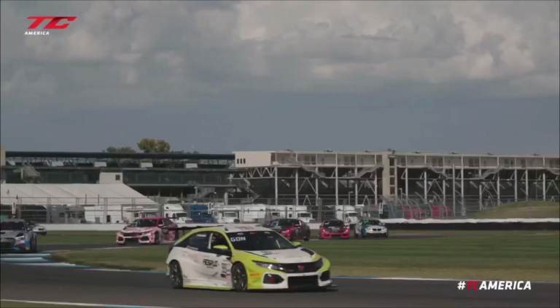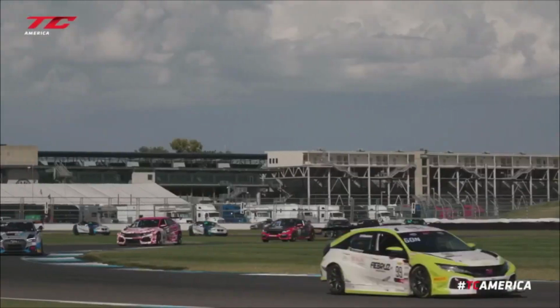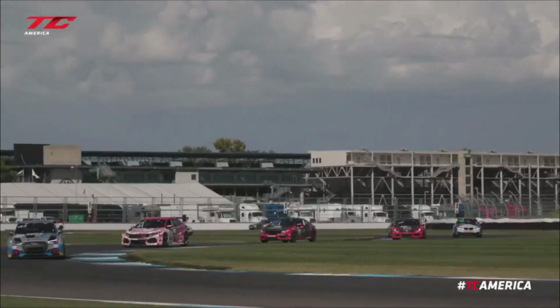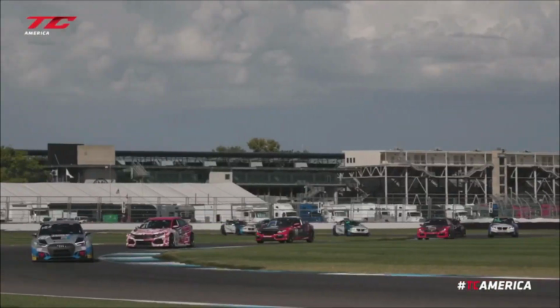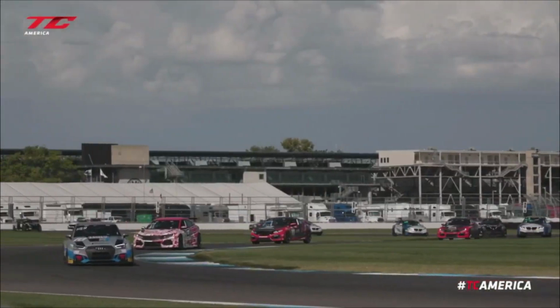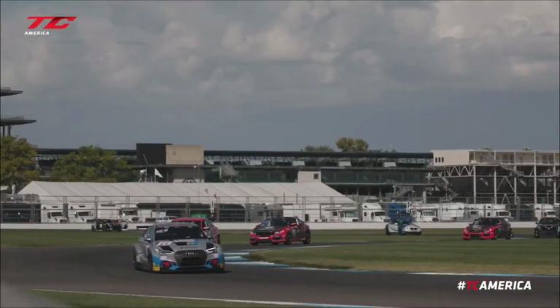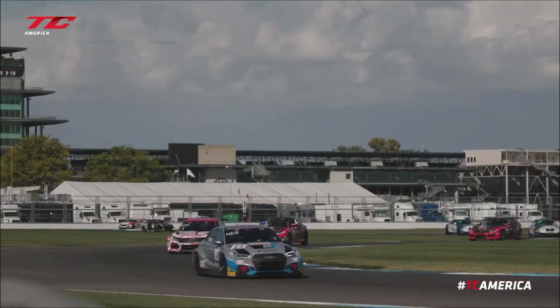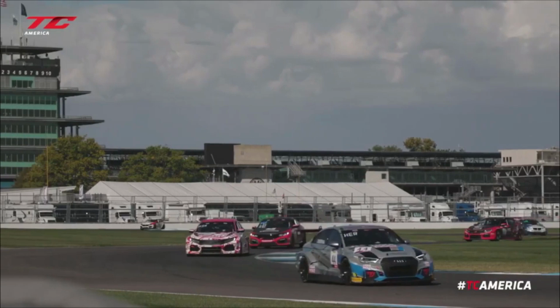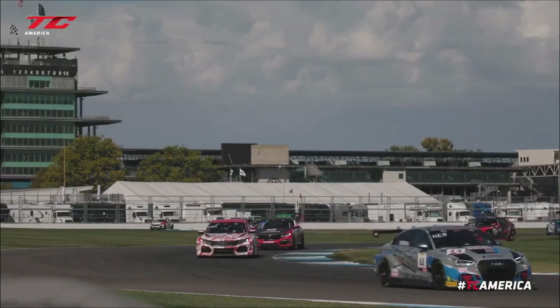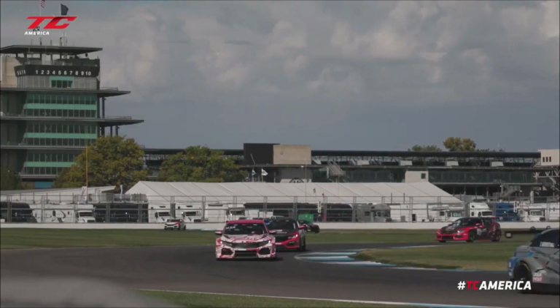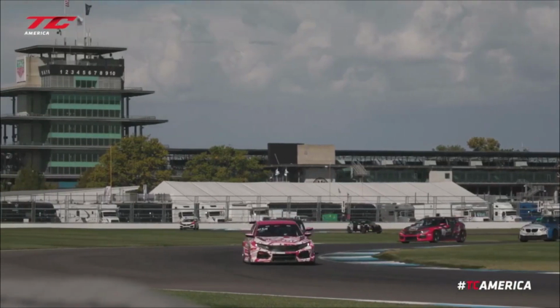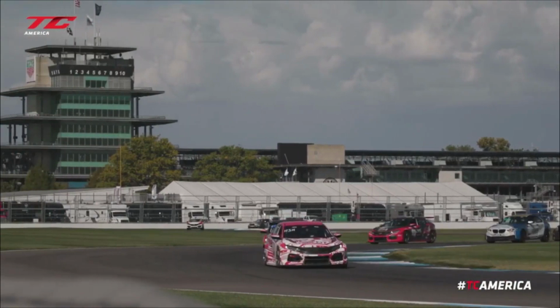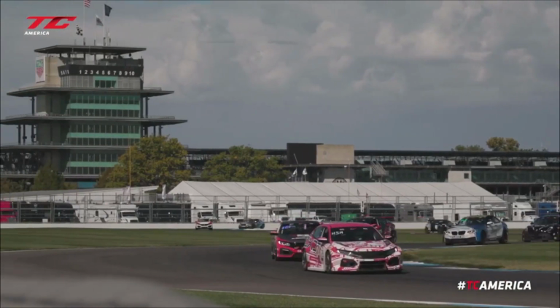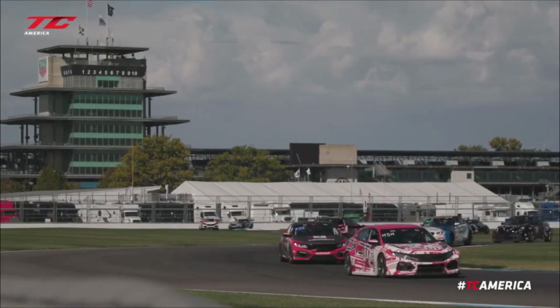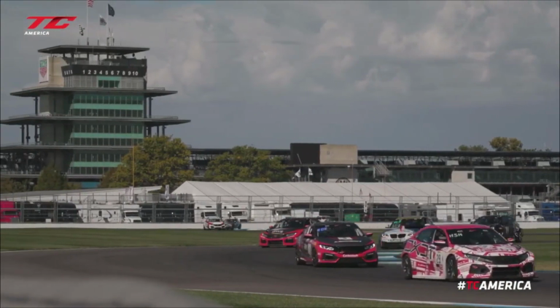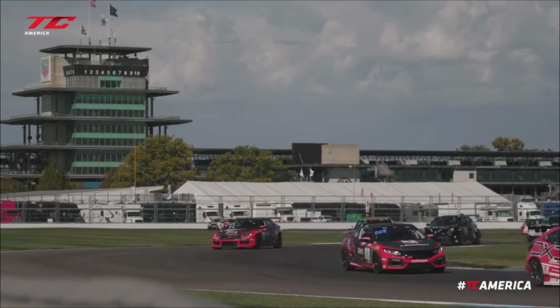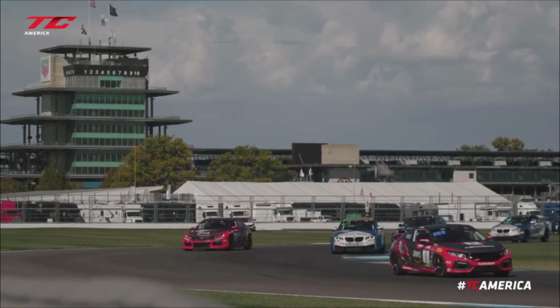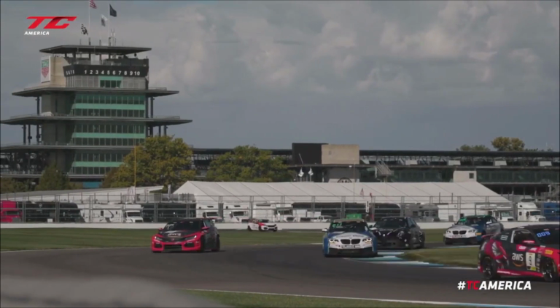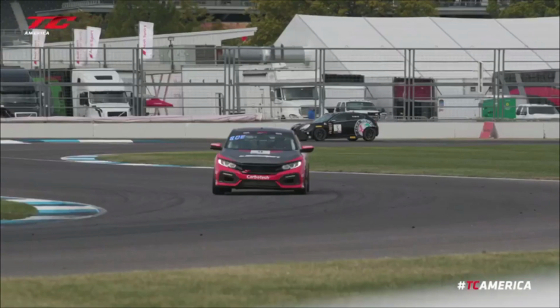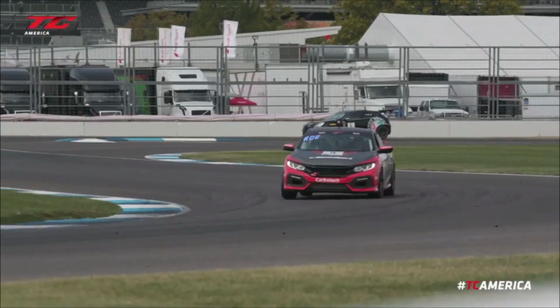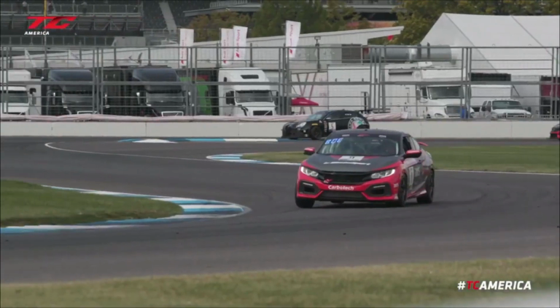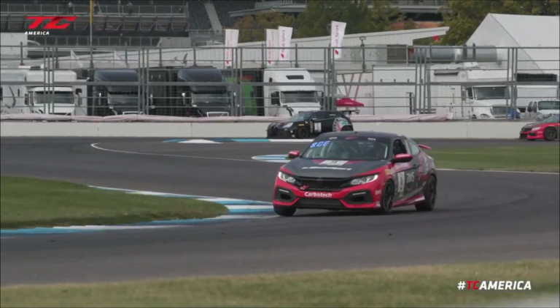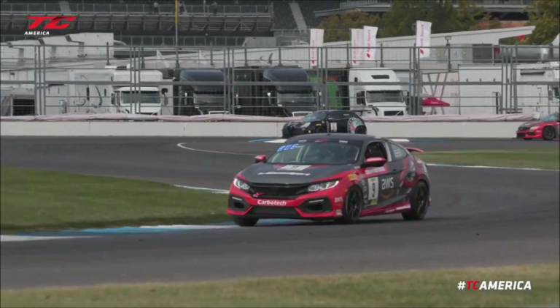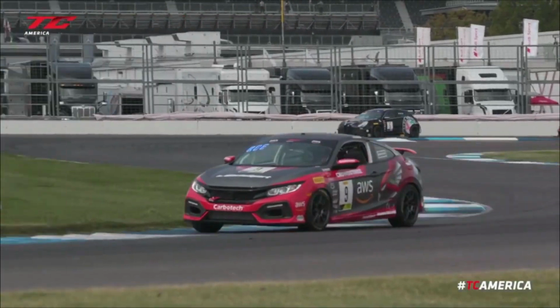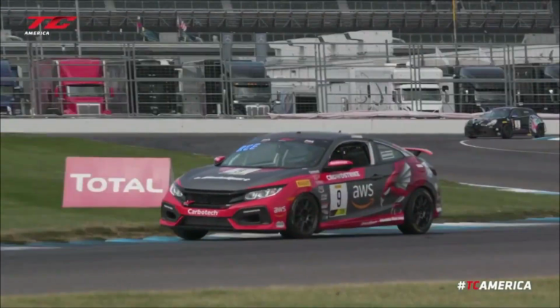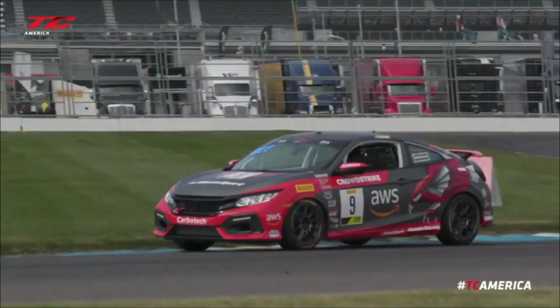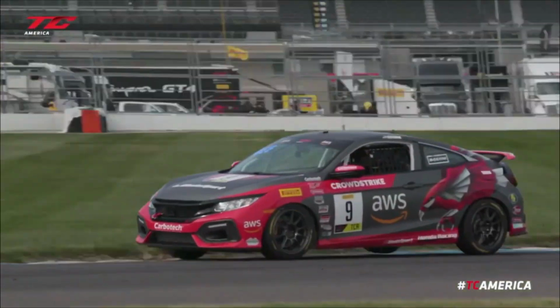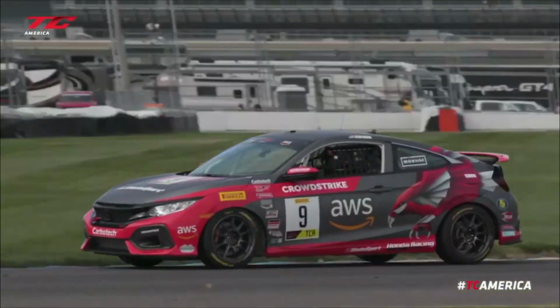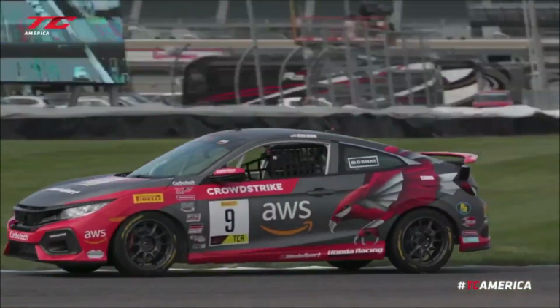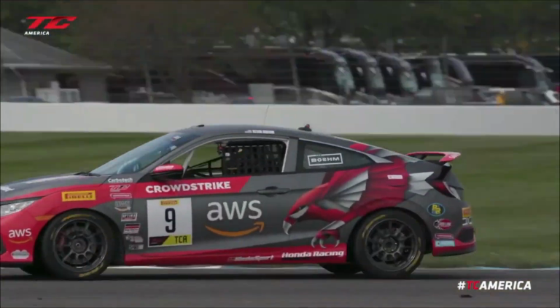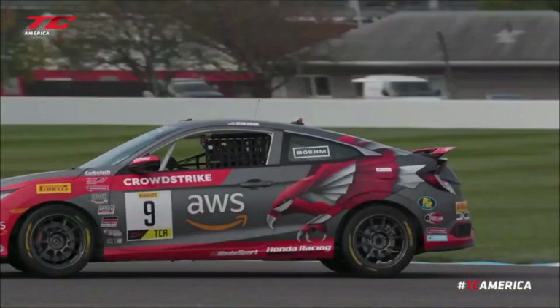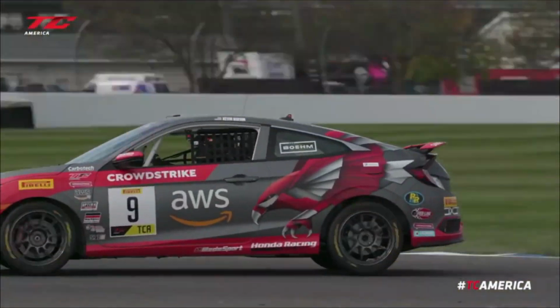And there you have a quick look at the engine in the HPD Turnkey Civic Si. Stay tuned for more!